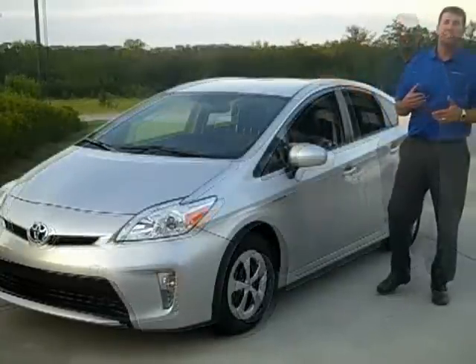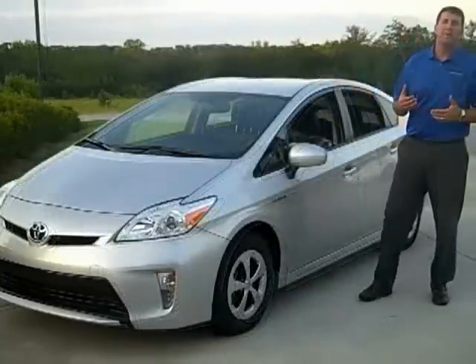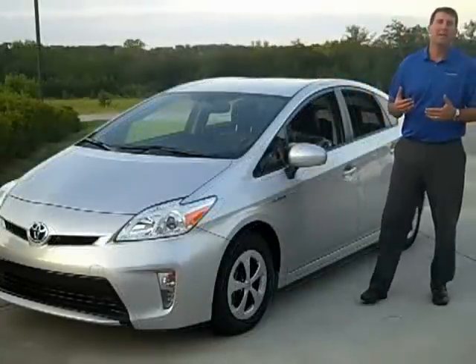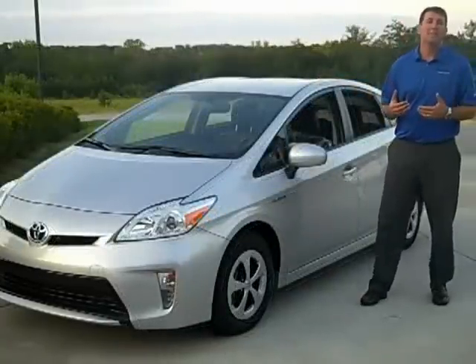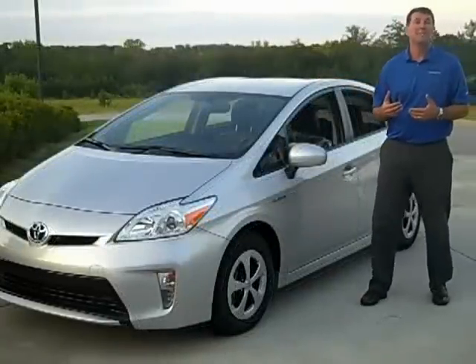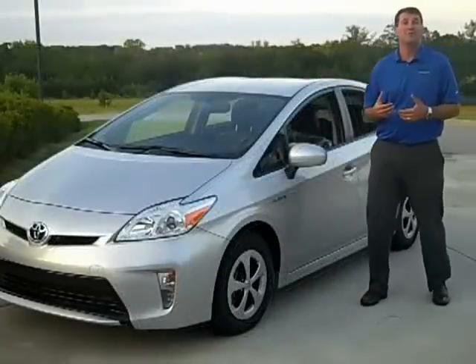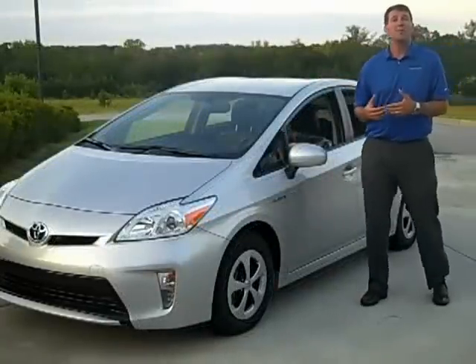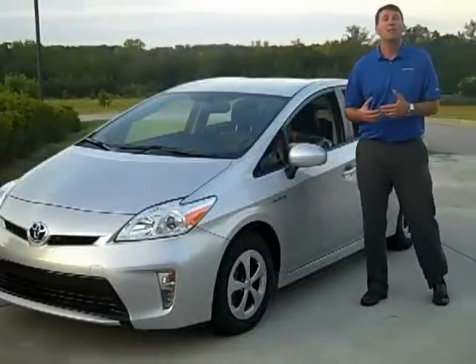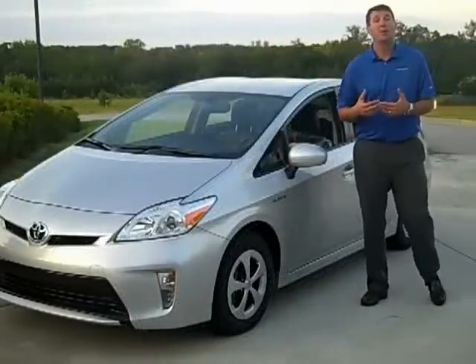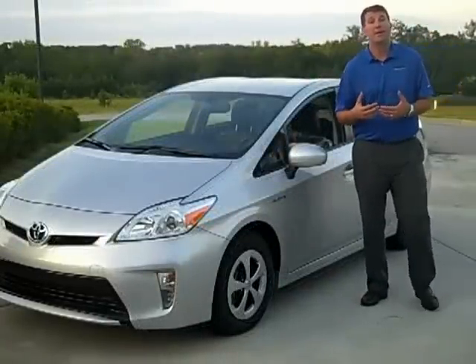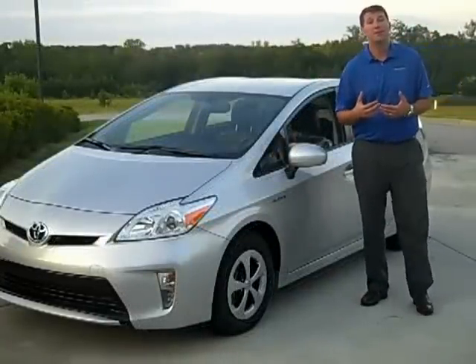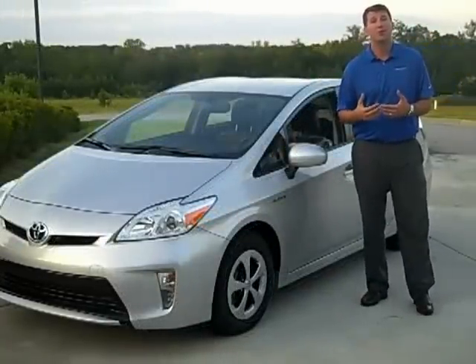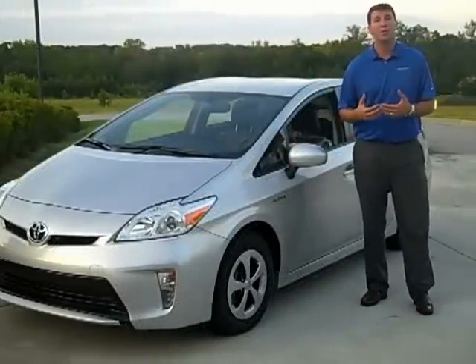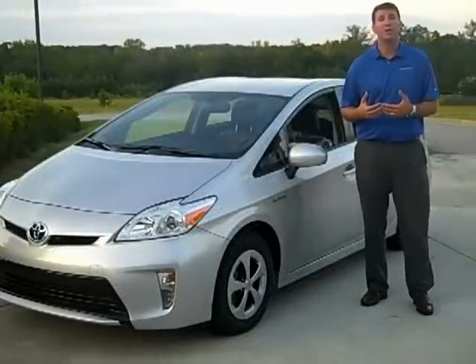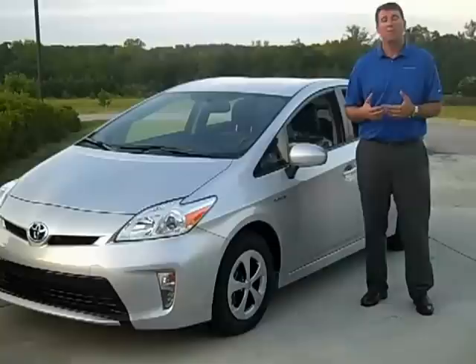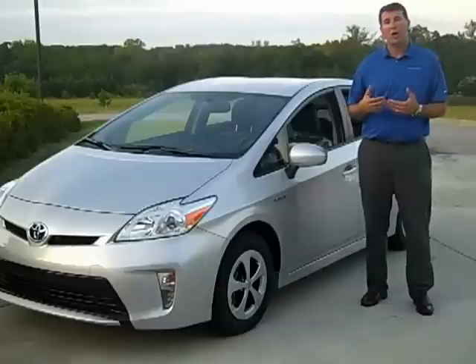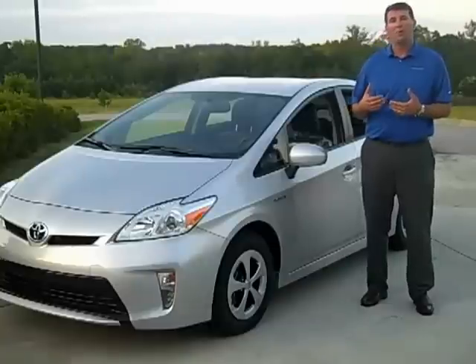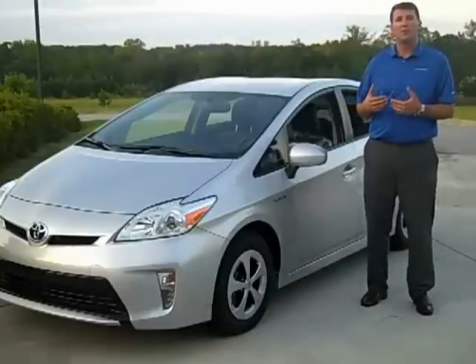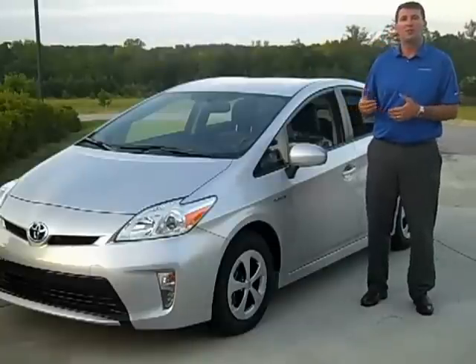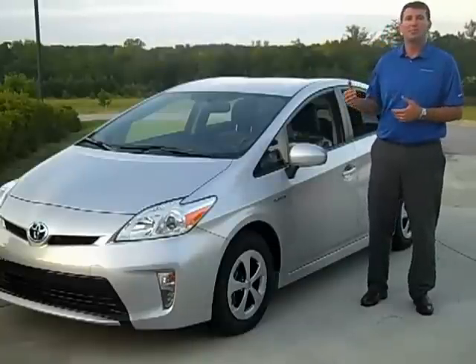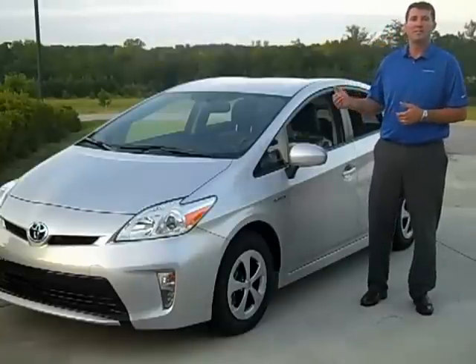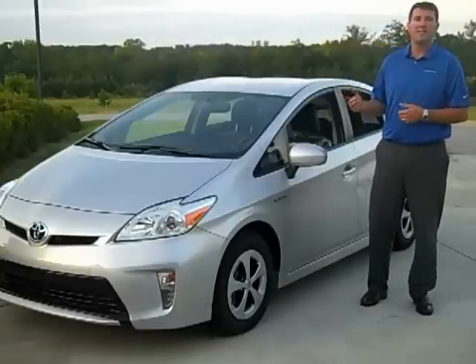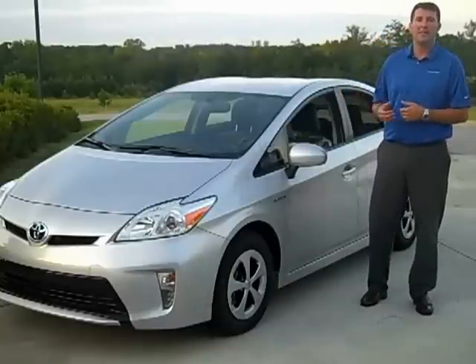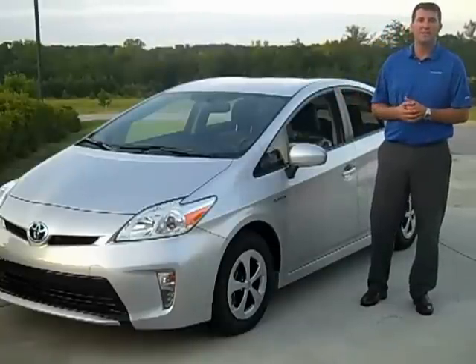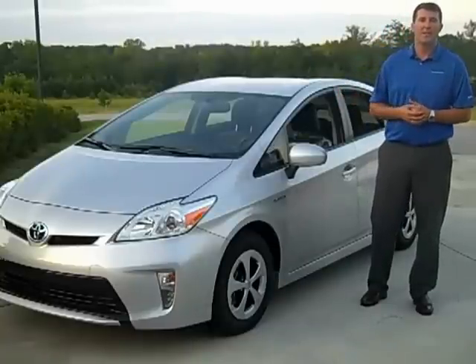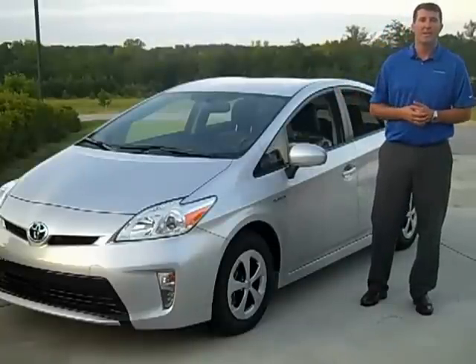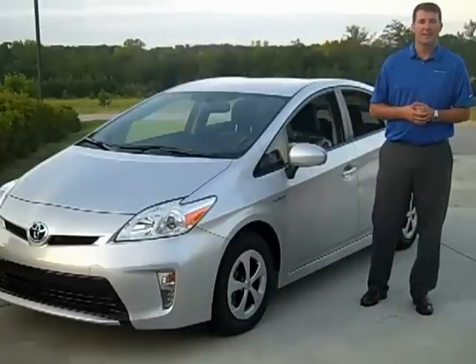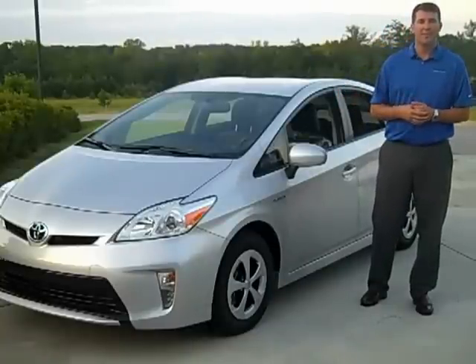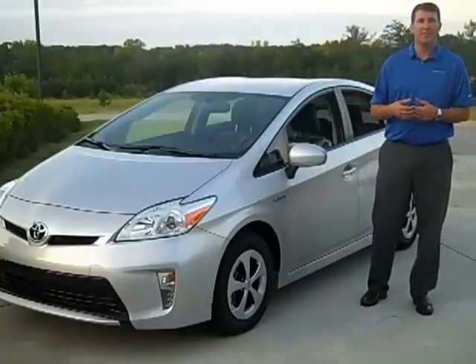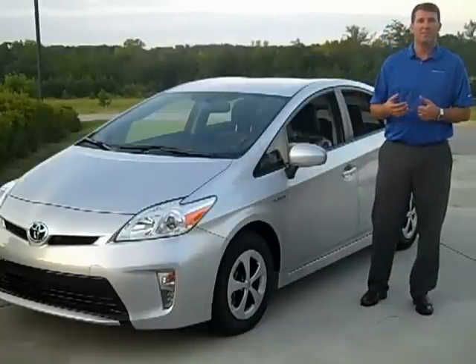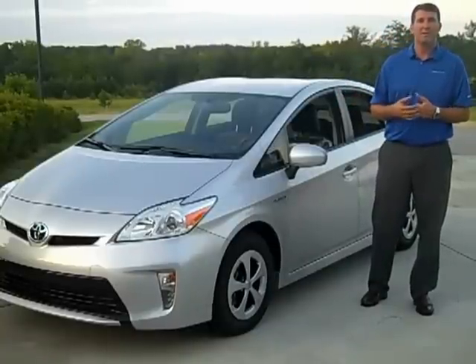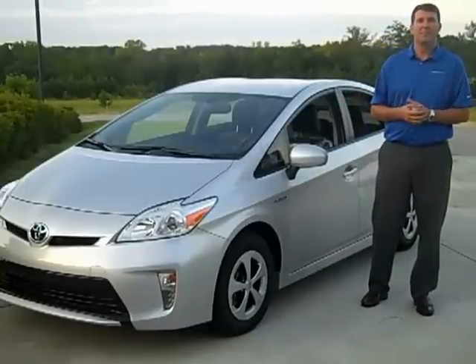Once again, my name is Tim Jump with Hayward Allen Toyota. I hope you enjoyed this presentation — come visit me.